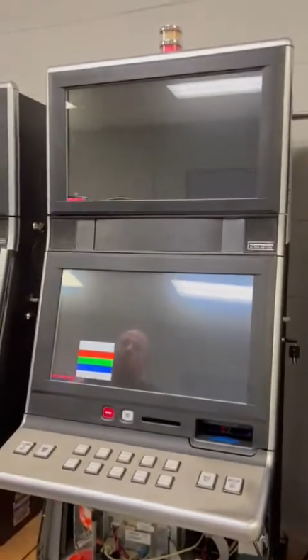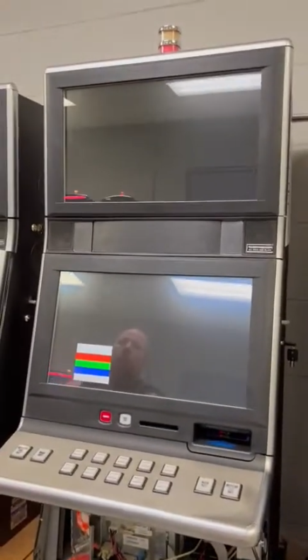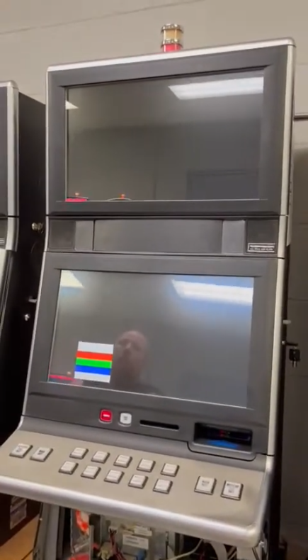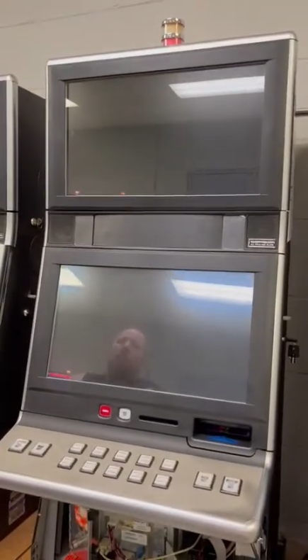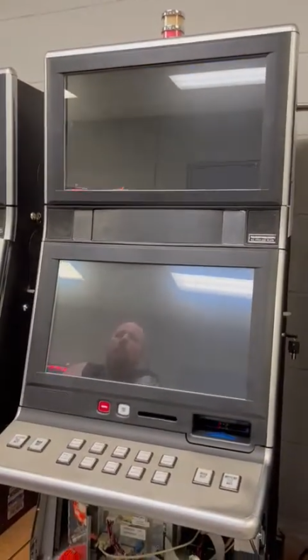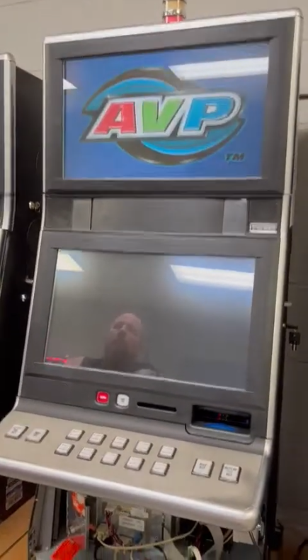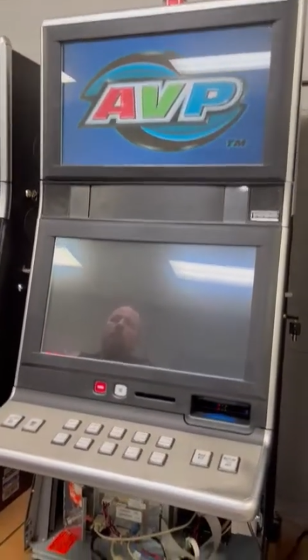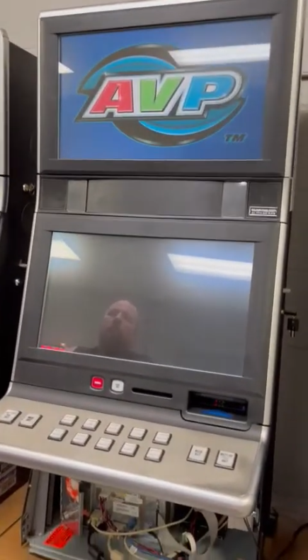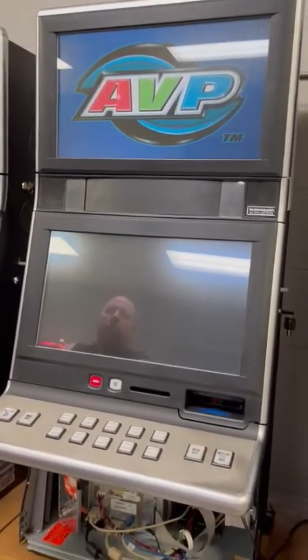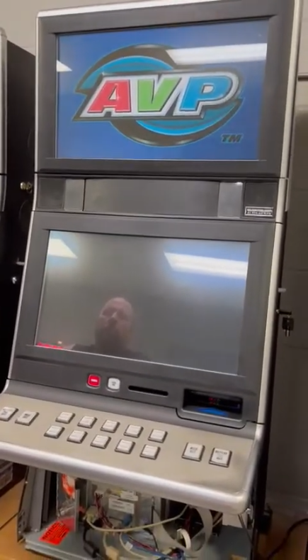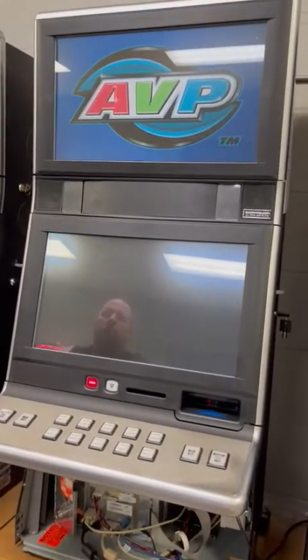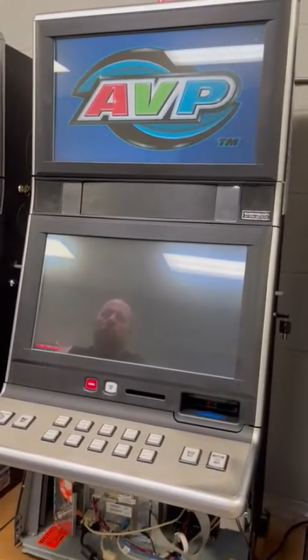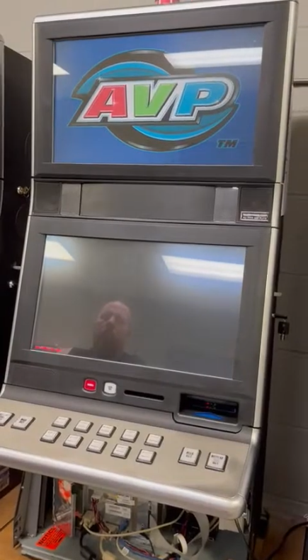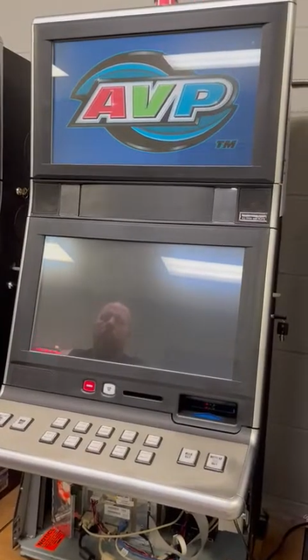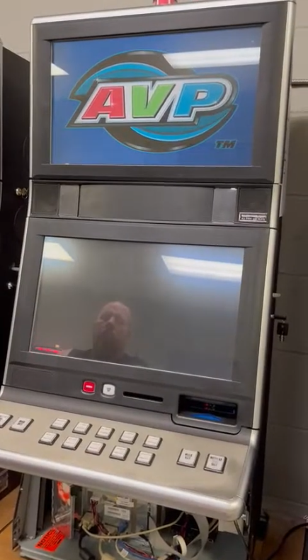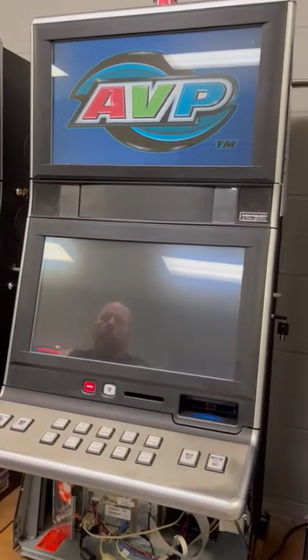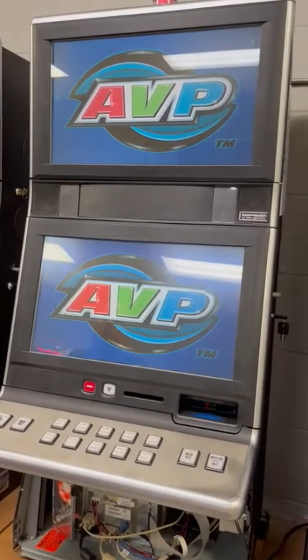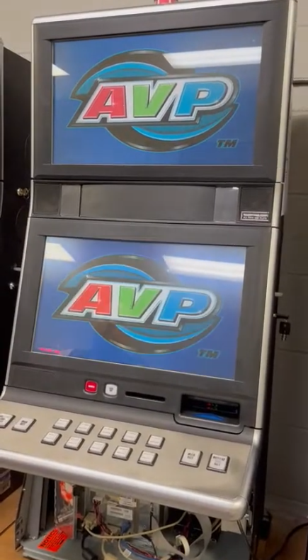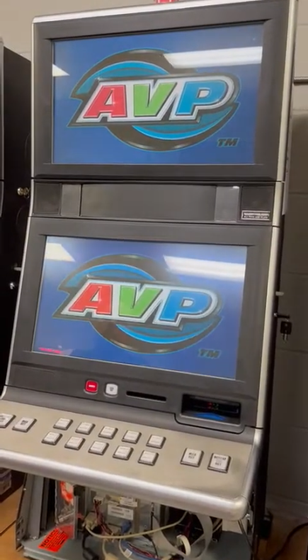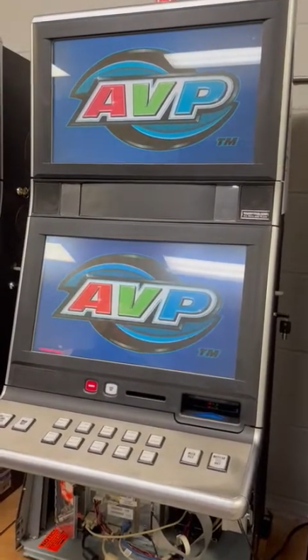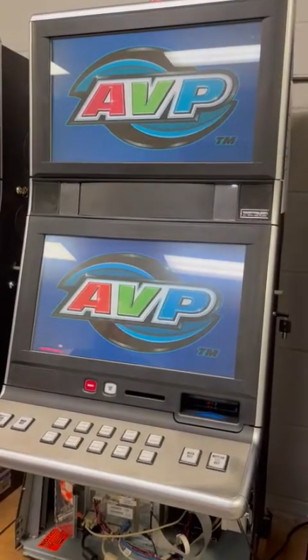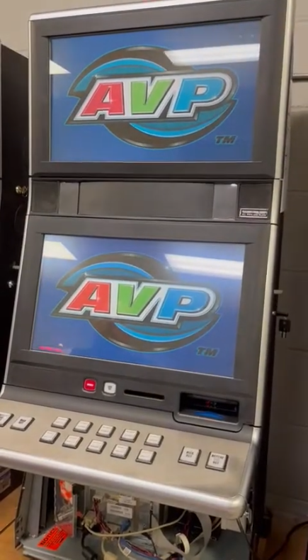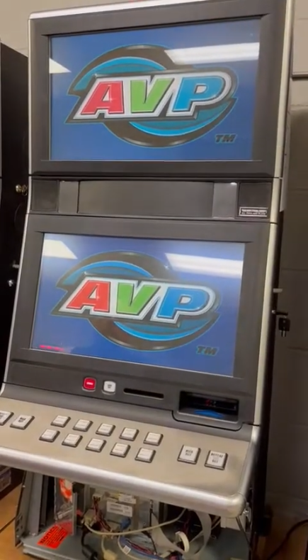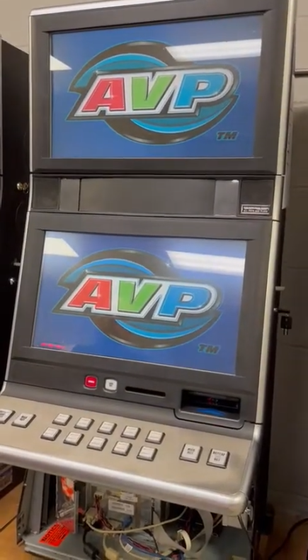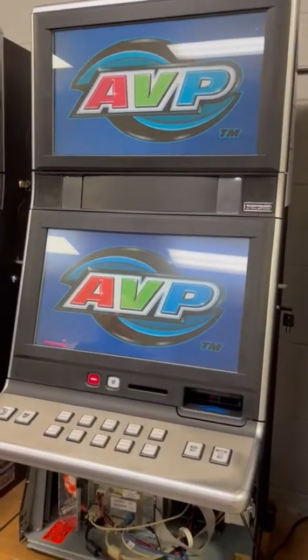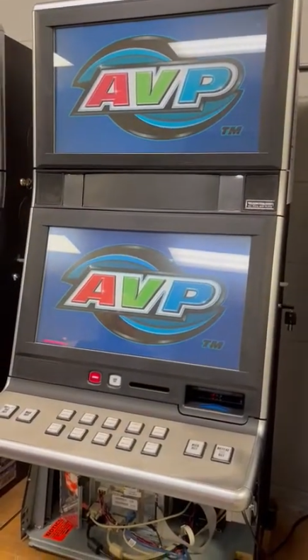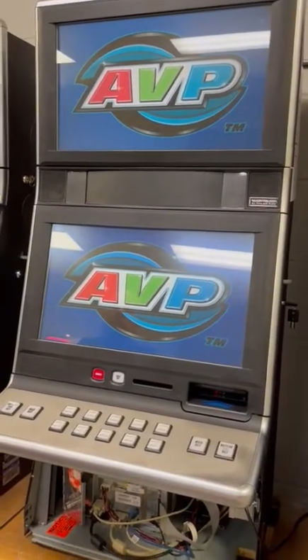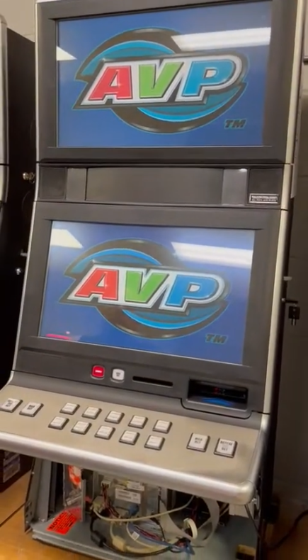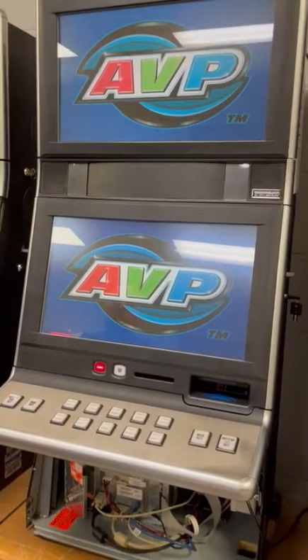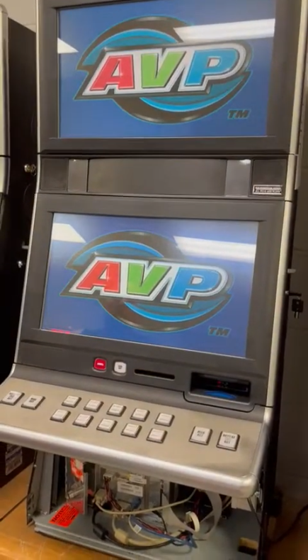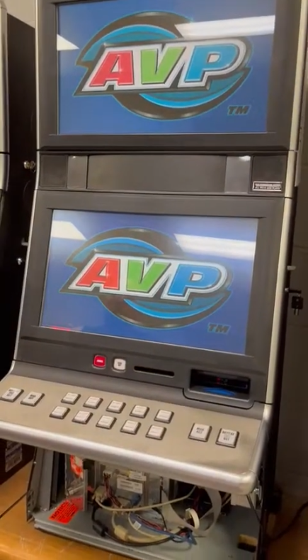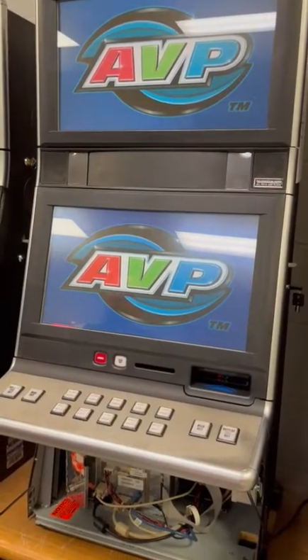And there you go. Give it time to boot up. And that's a G20.